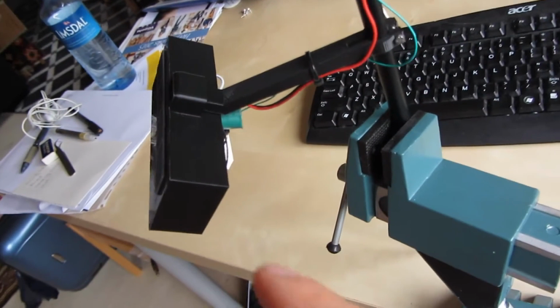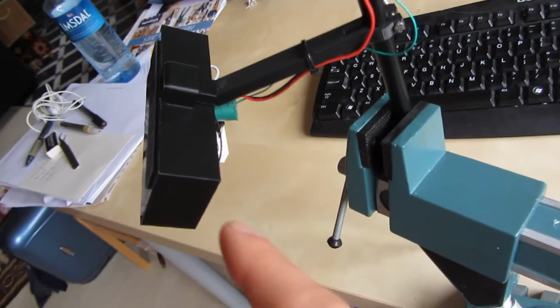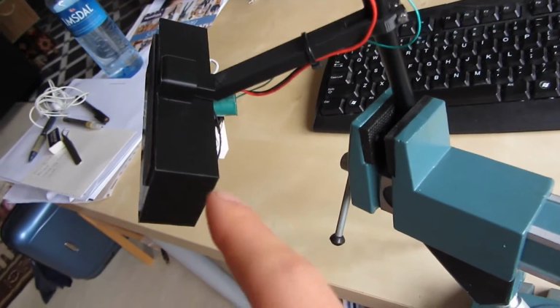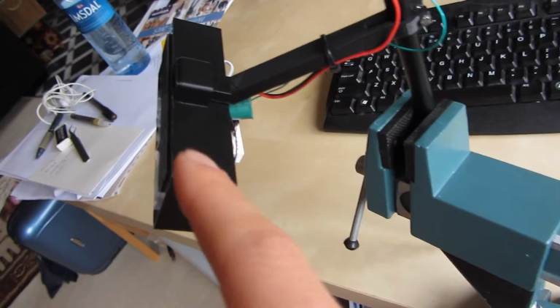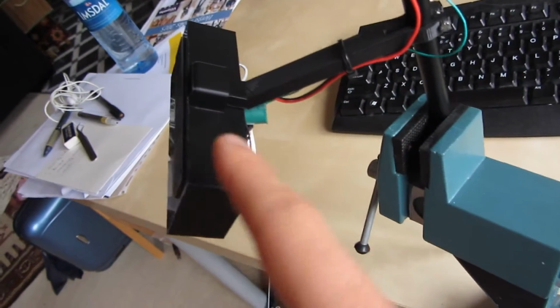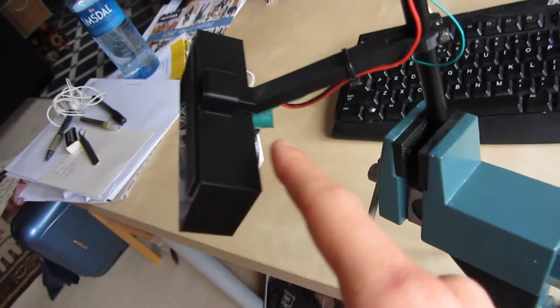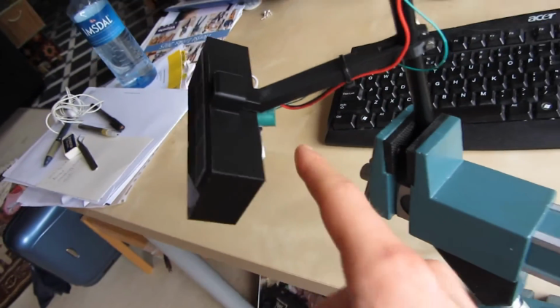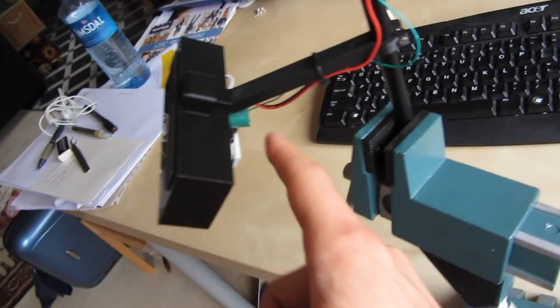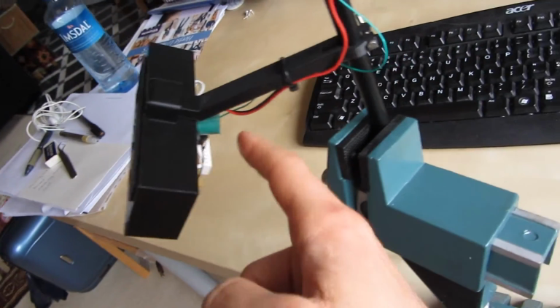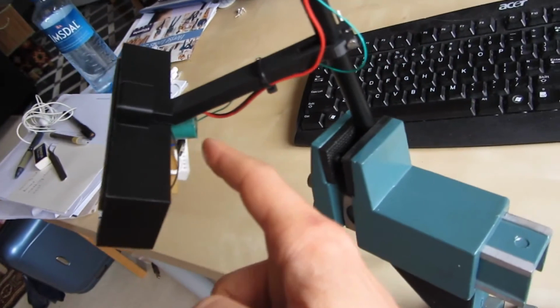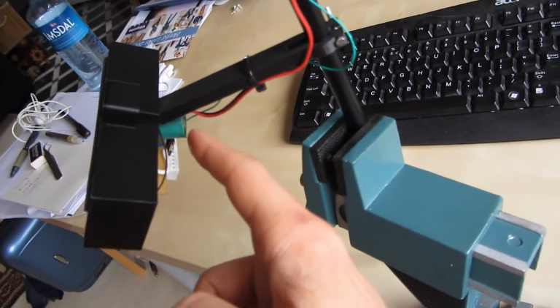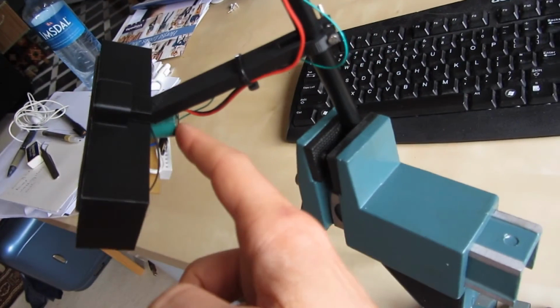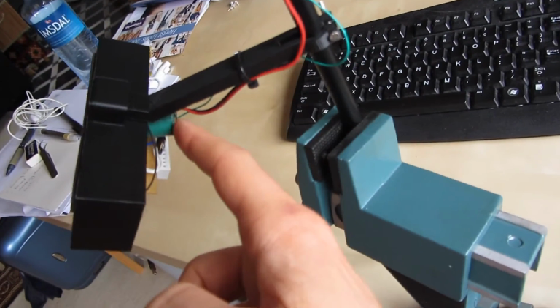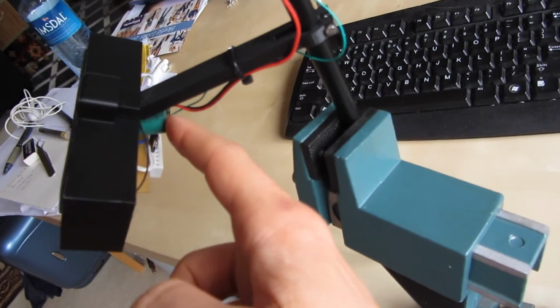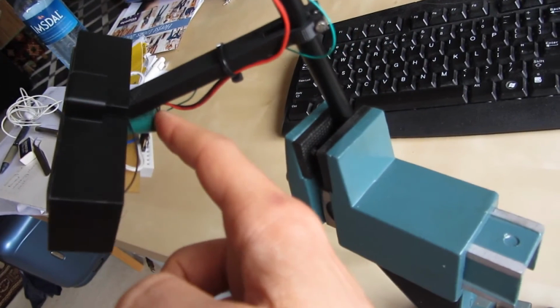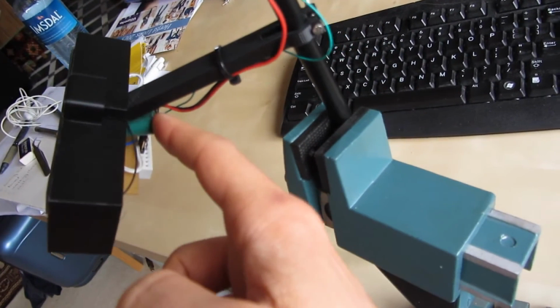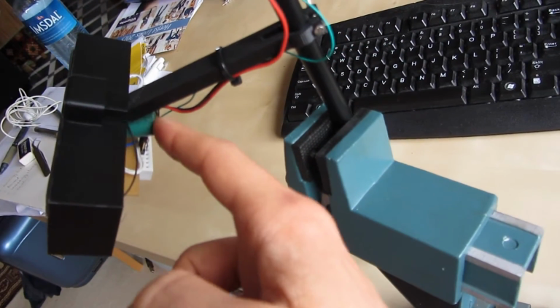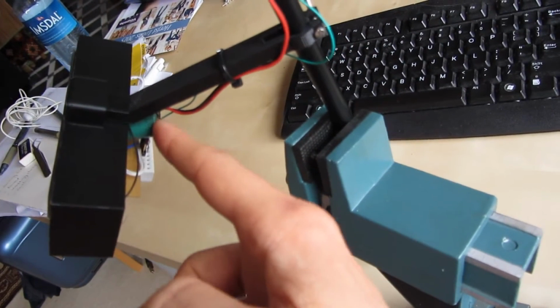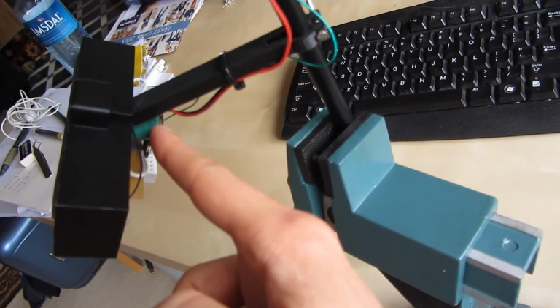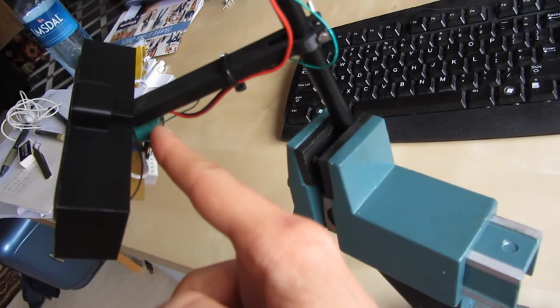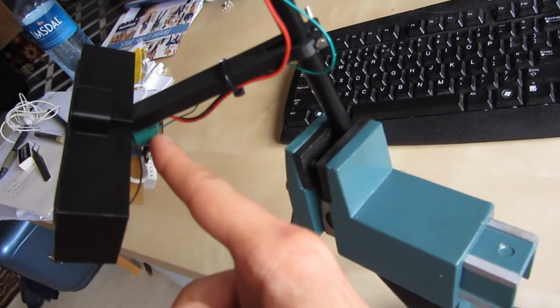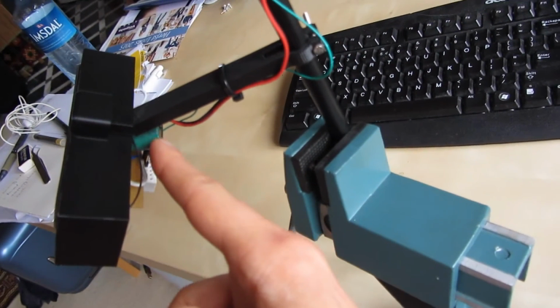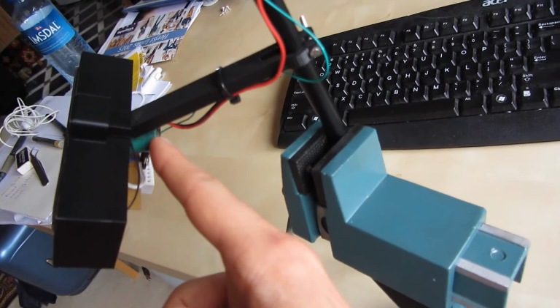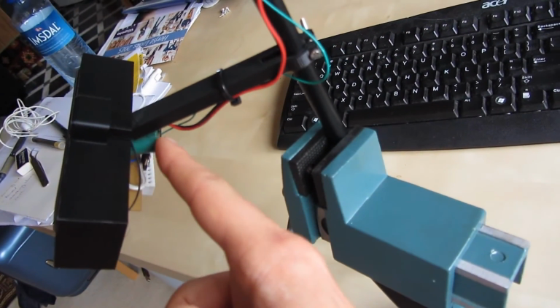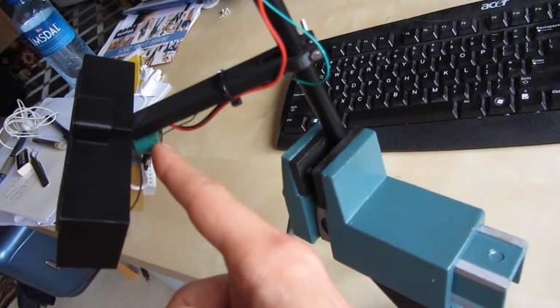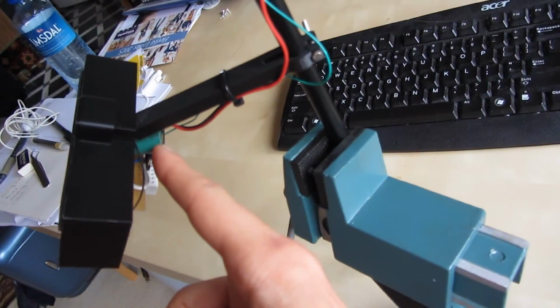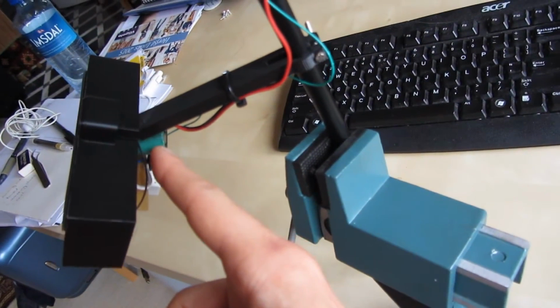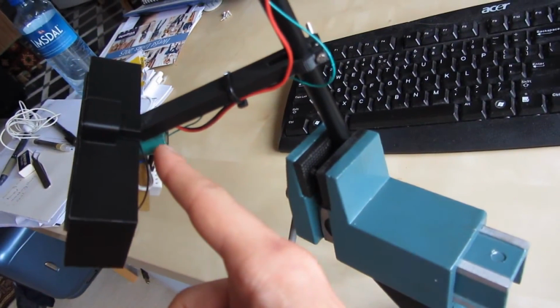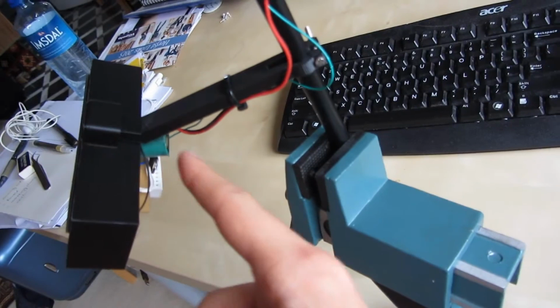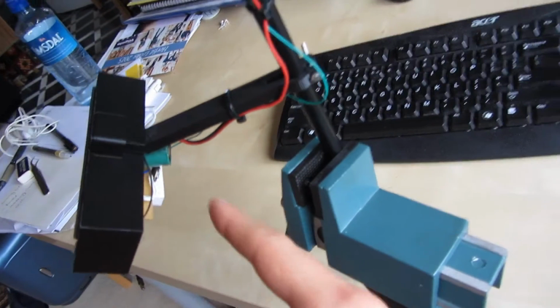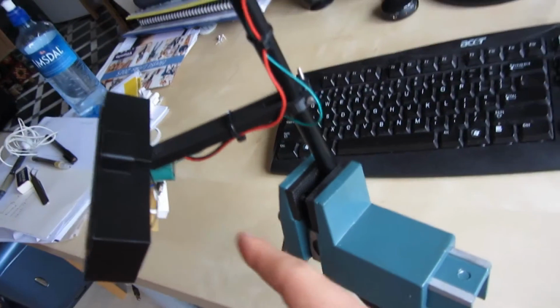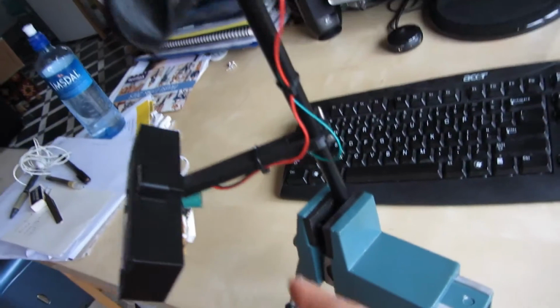And this is the supercapacitor, which gives the power.